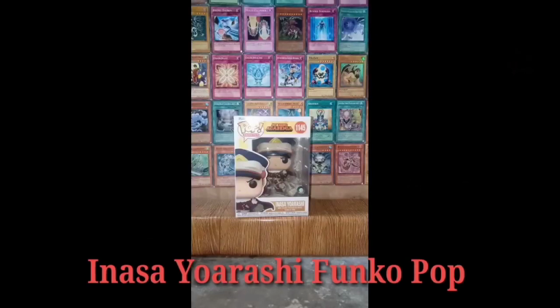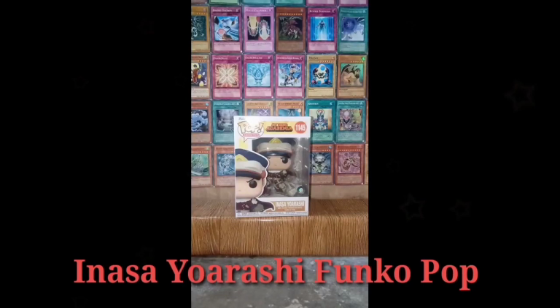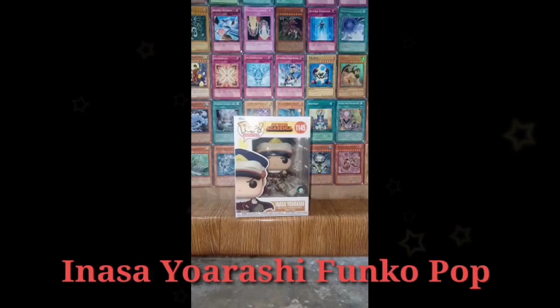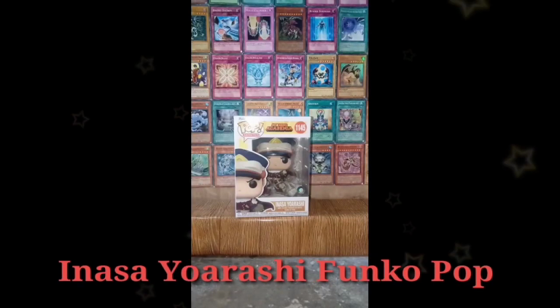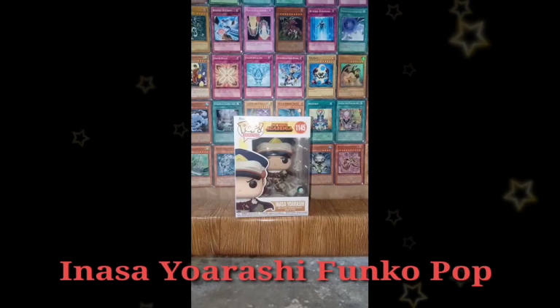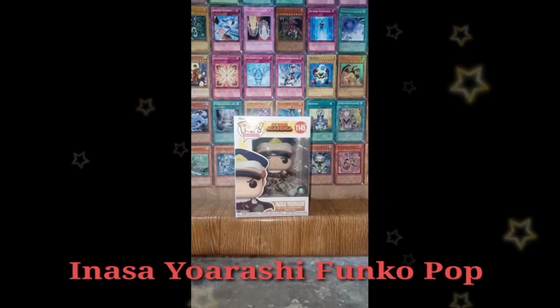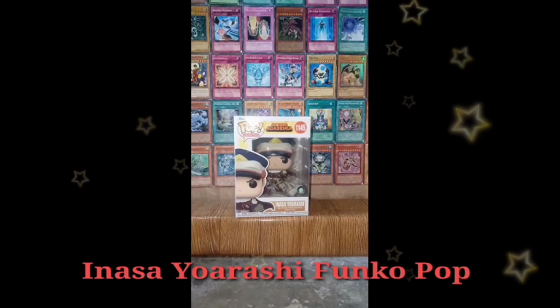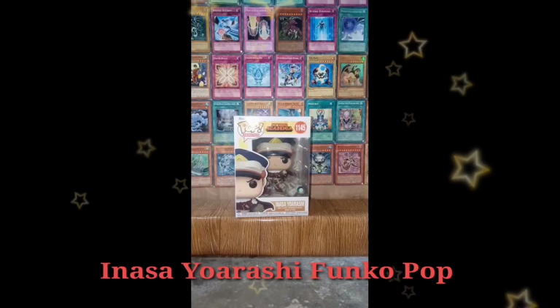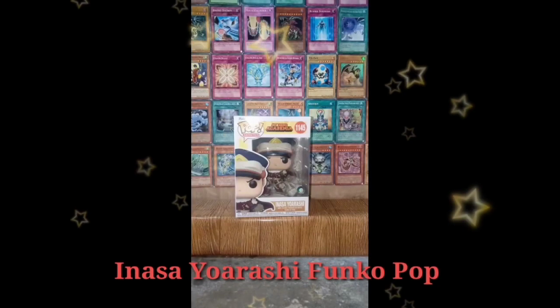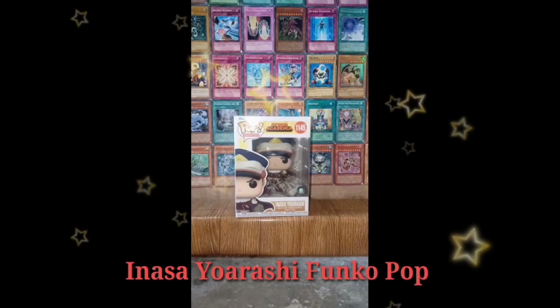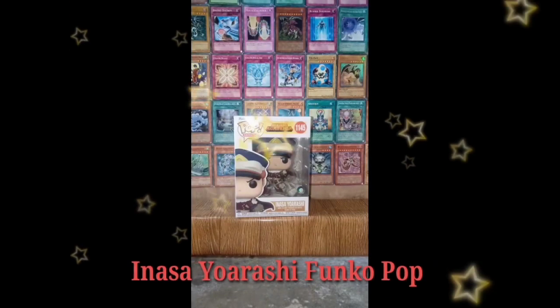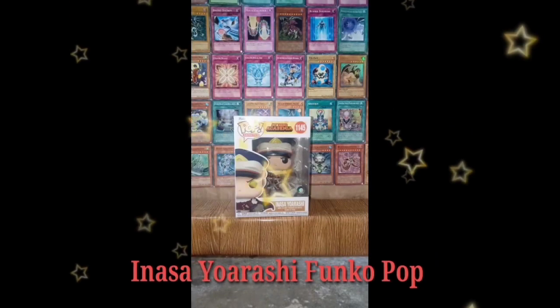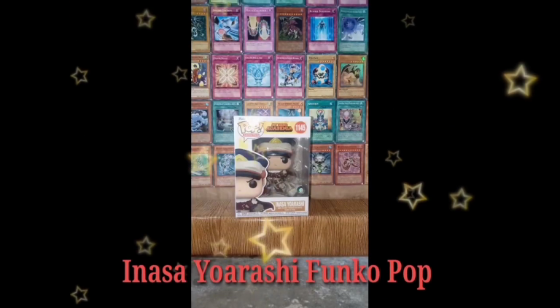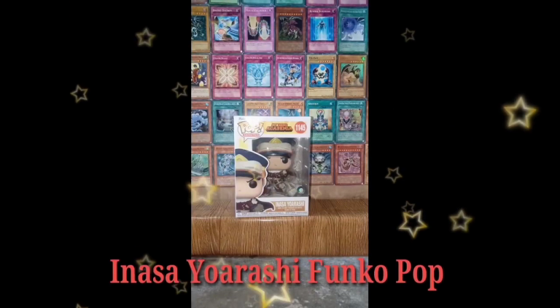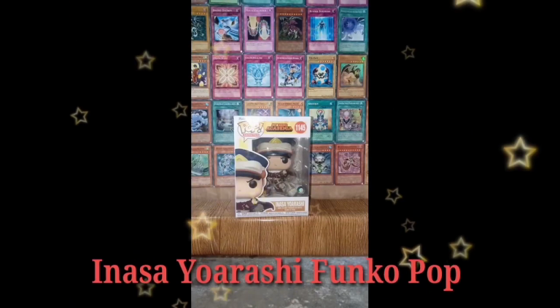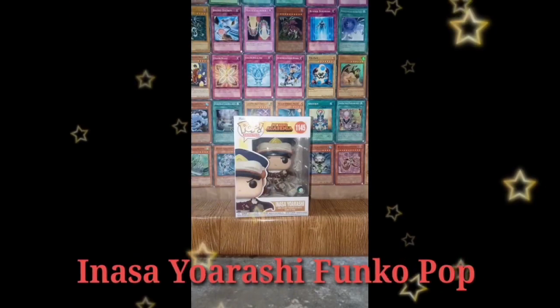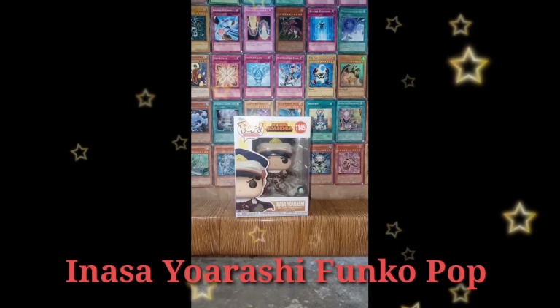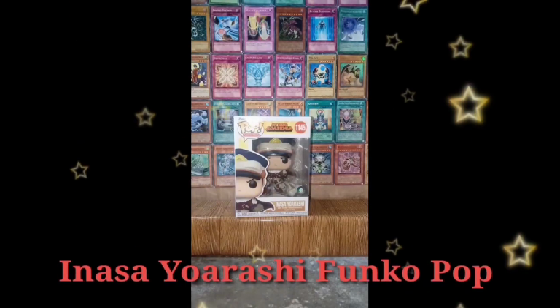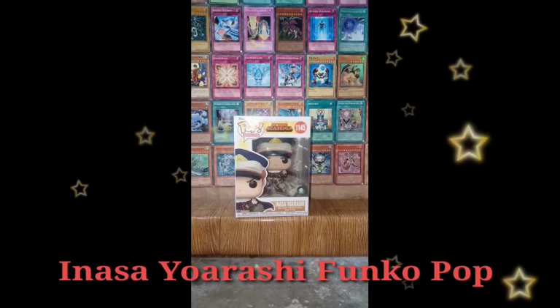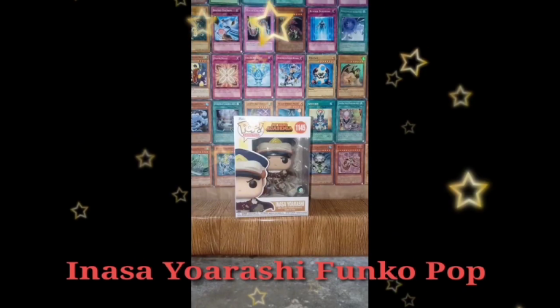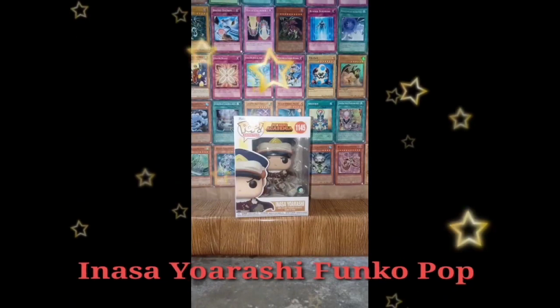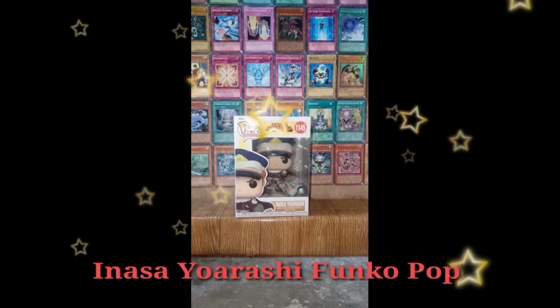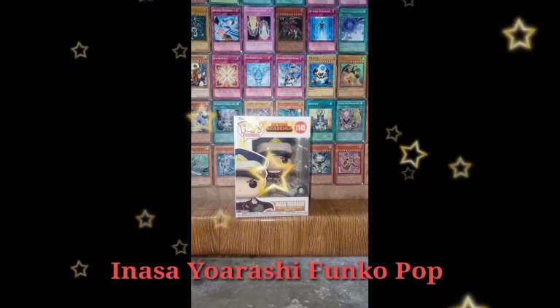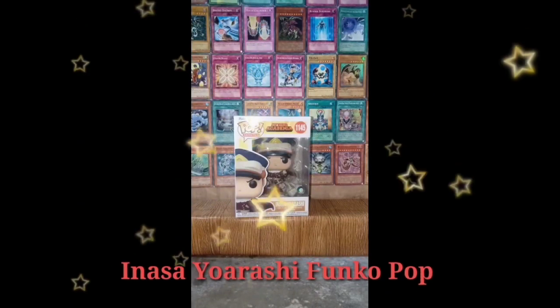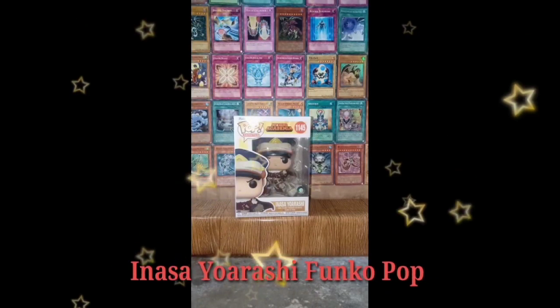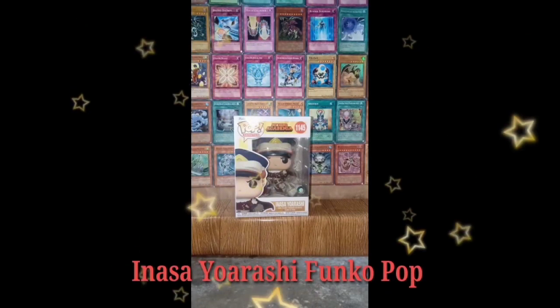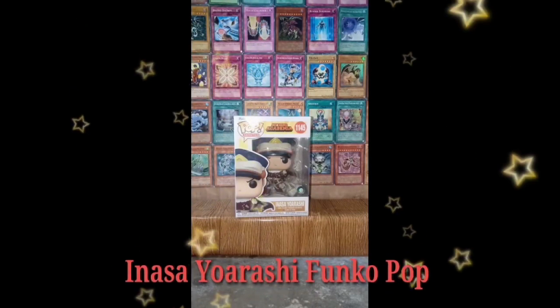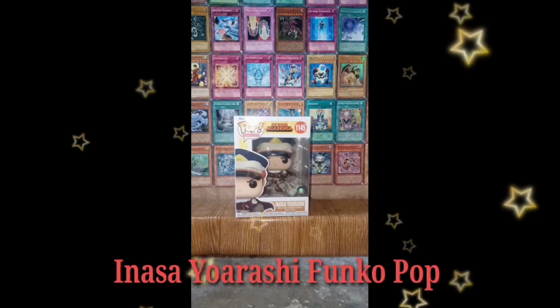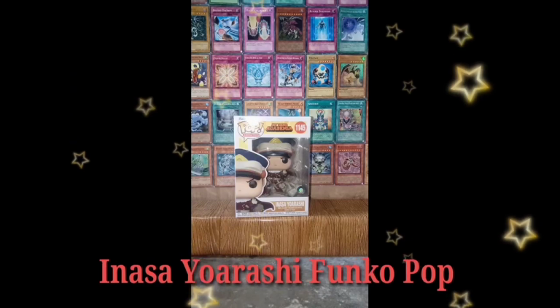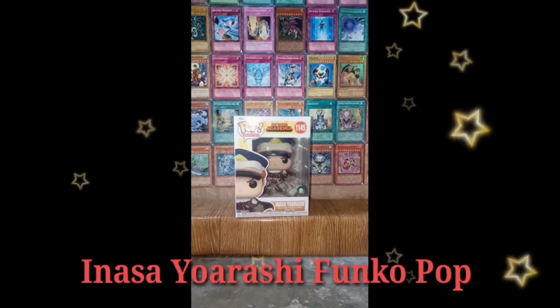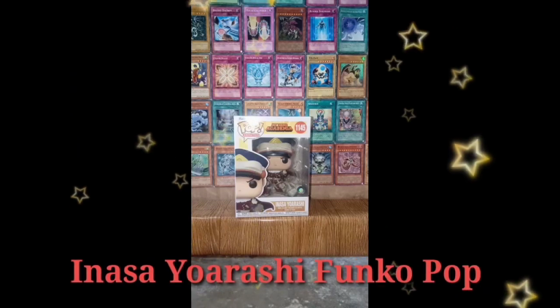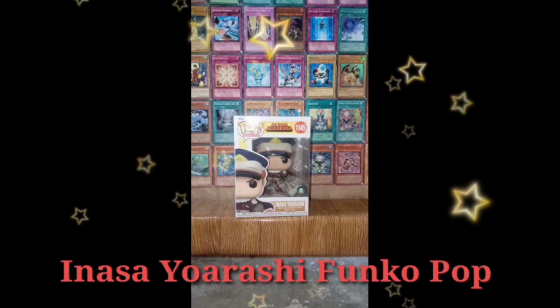Funko Pop, representing out on box video of Inasa Yoarashi from My Hero Academia.